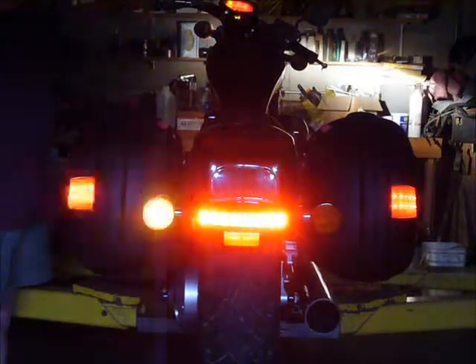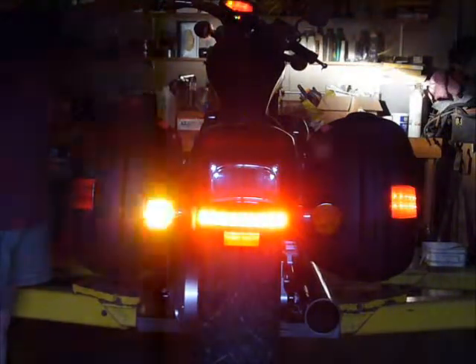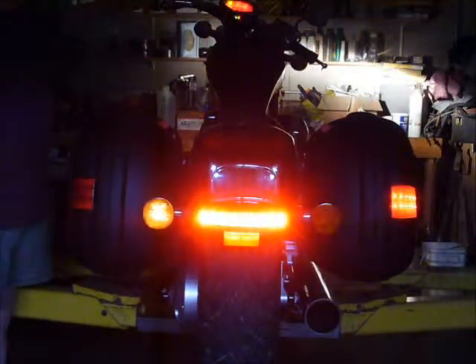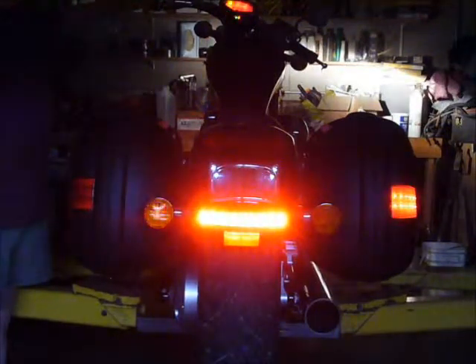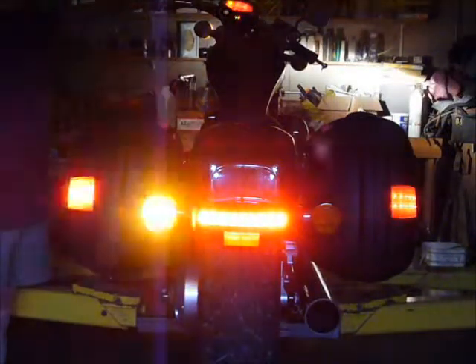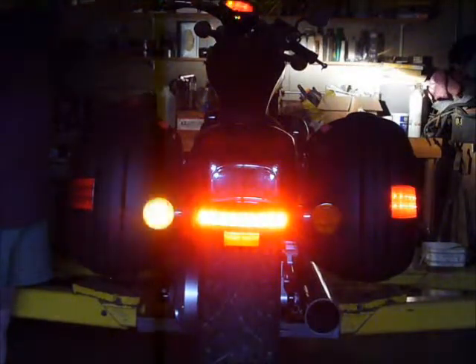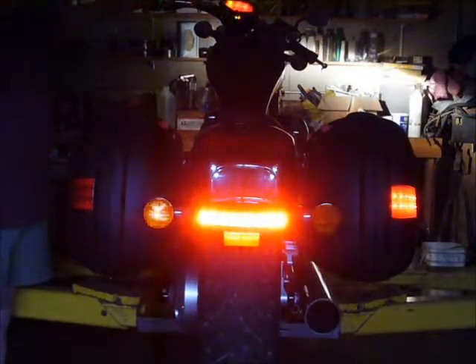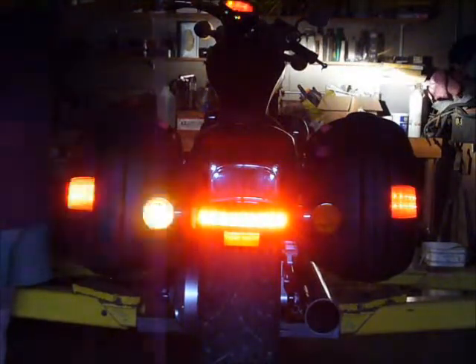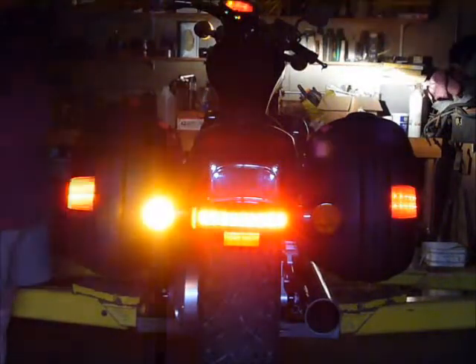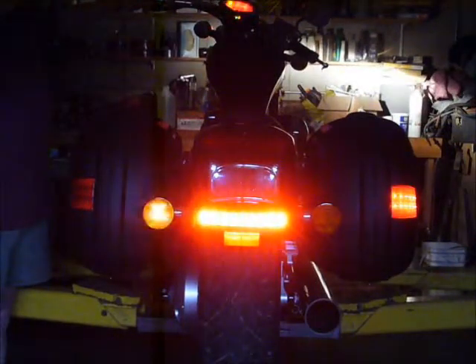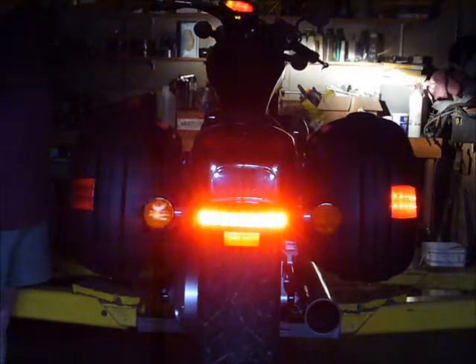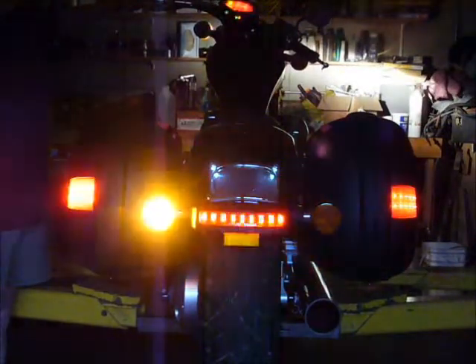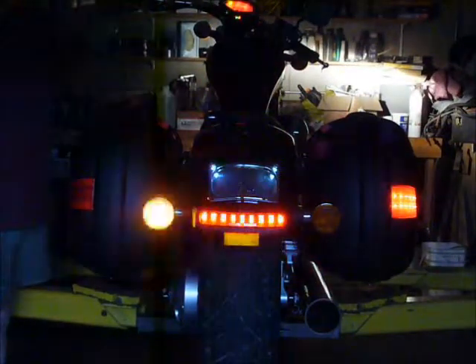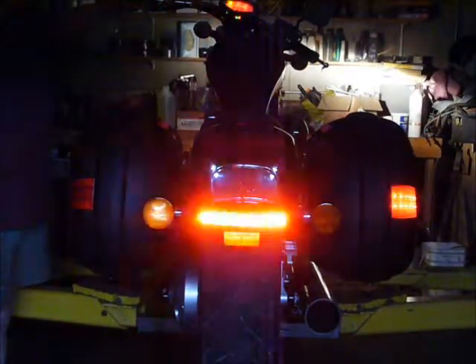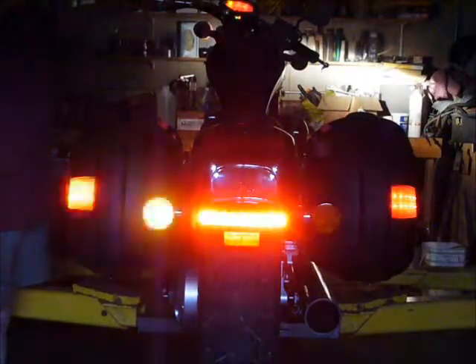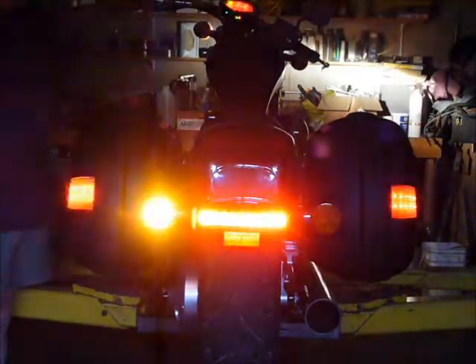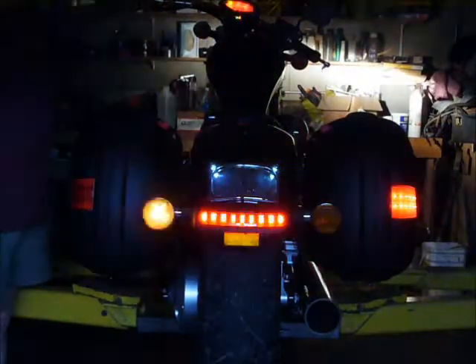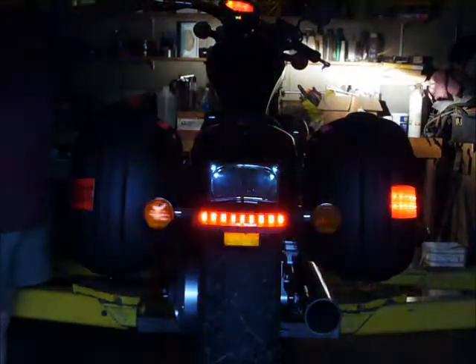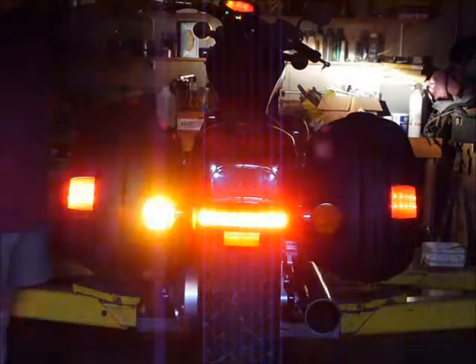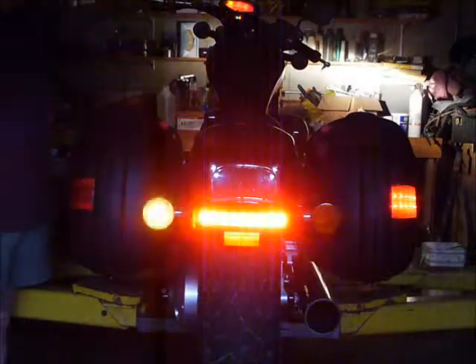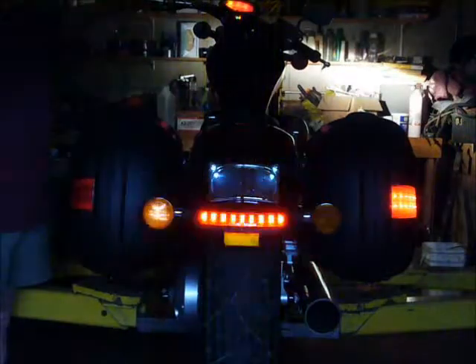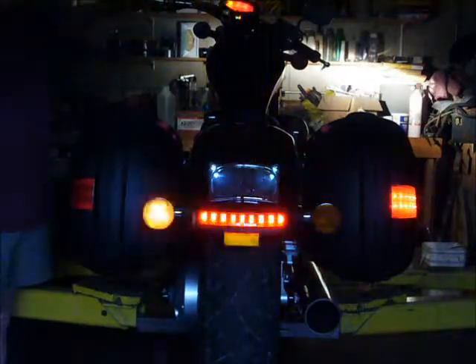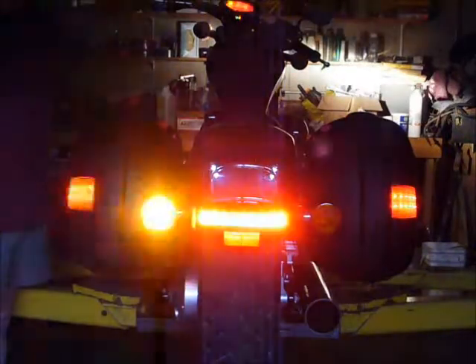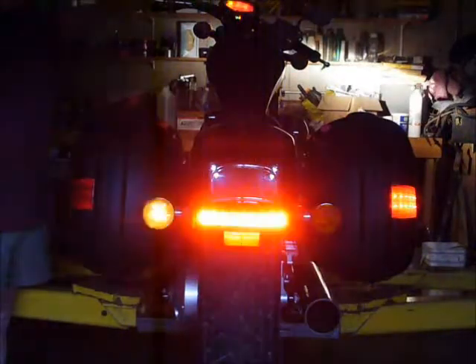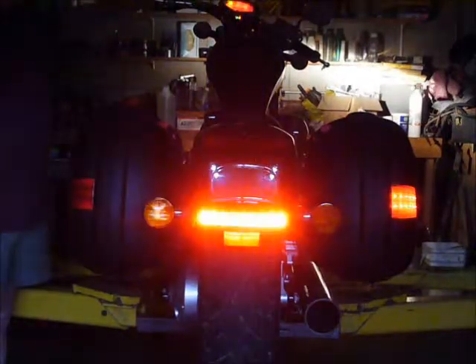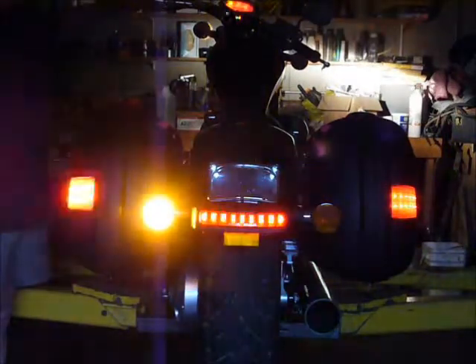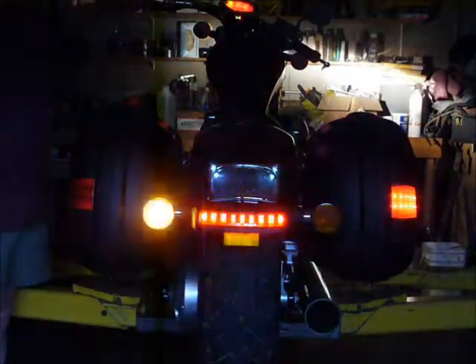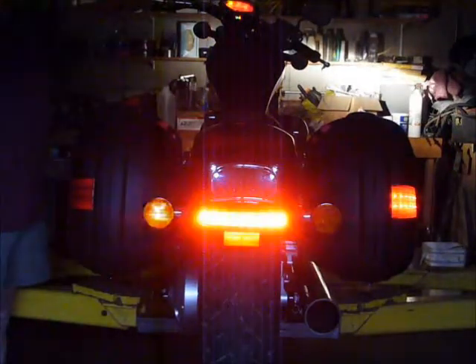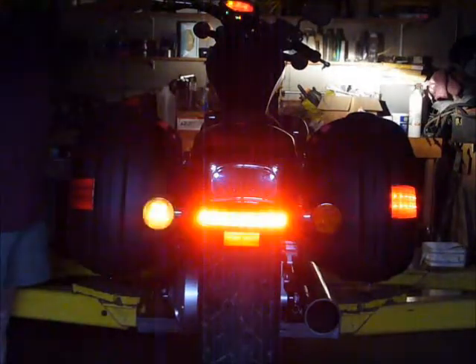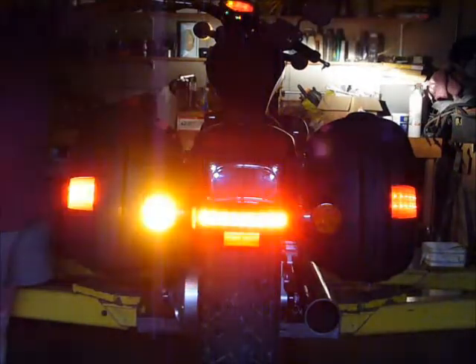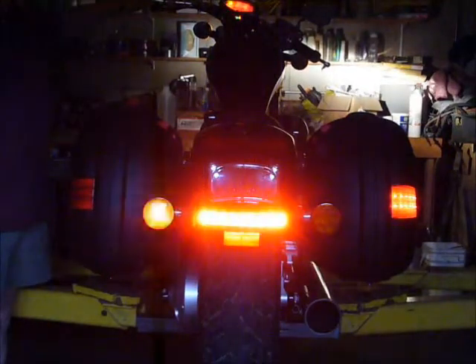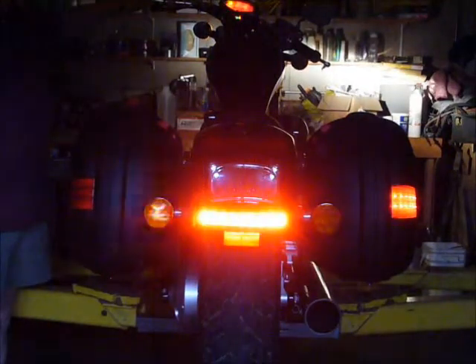Good system. Makes the bike much more visible, almost like a small car.